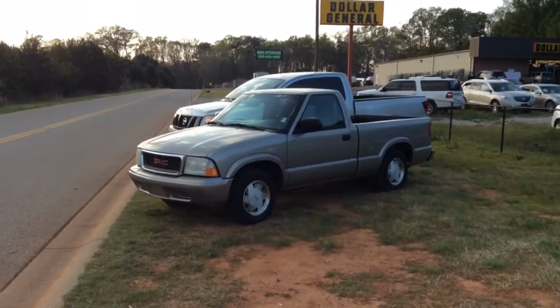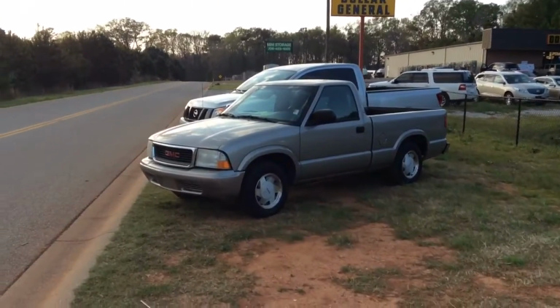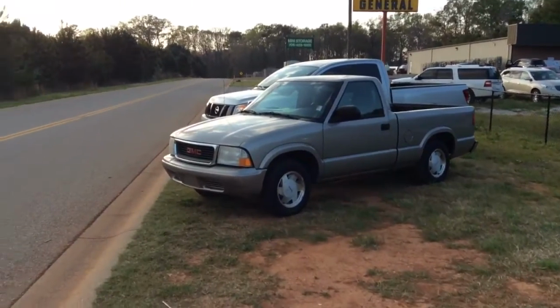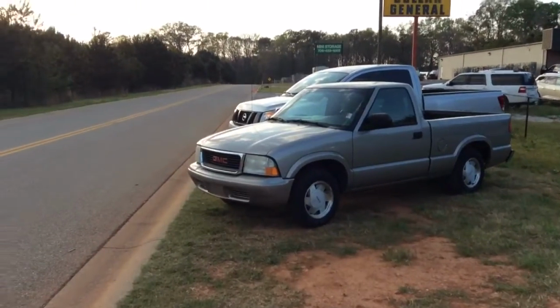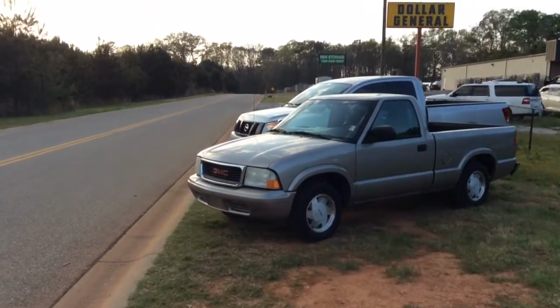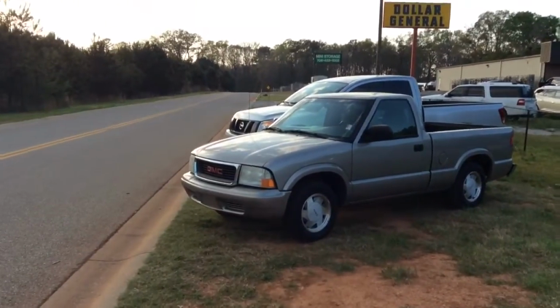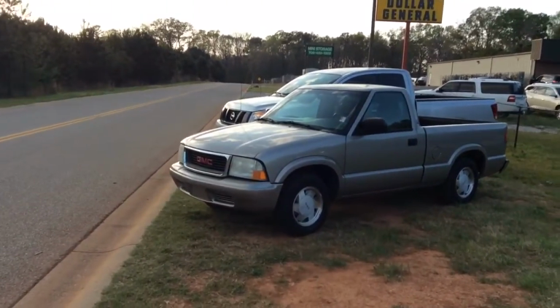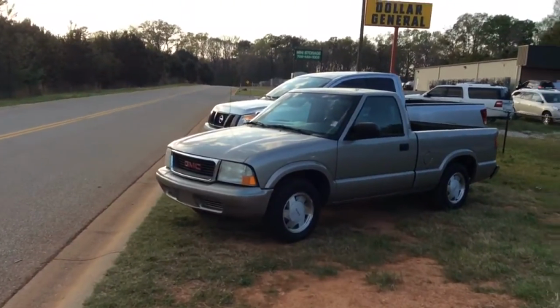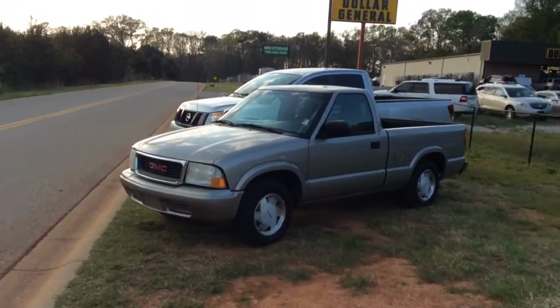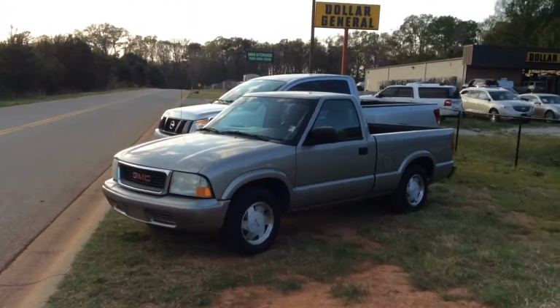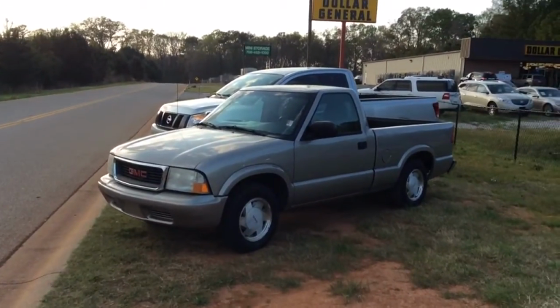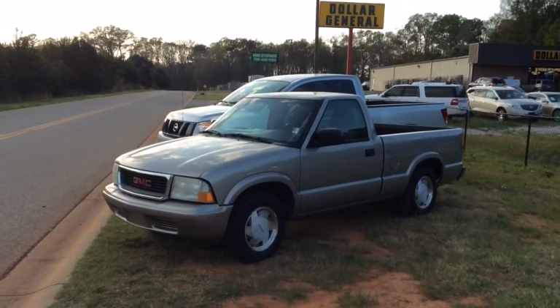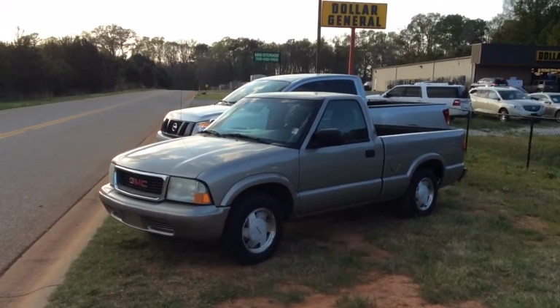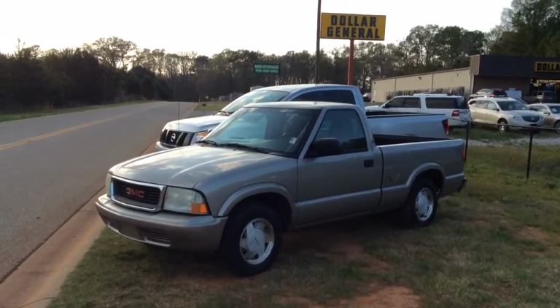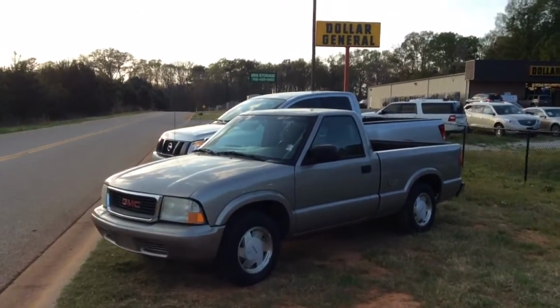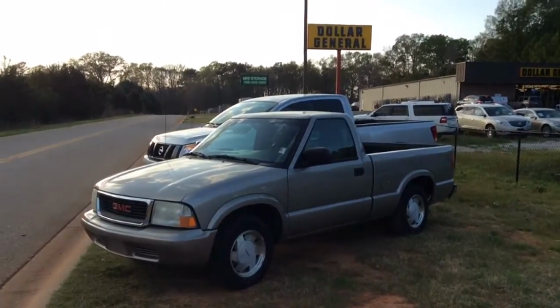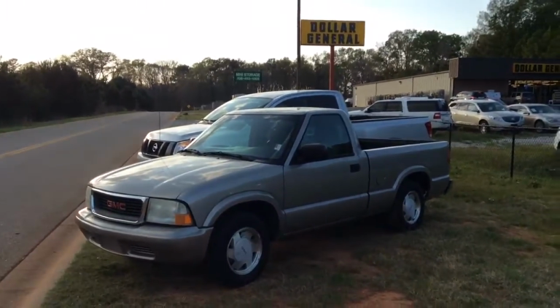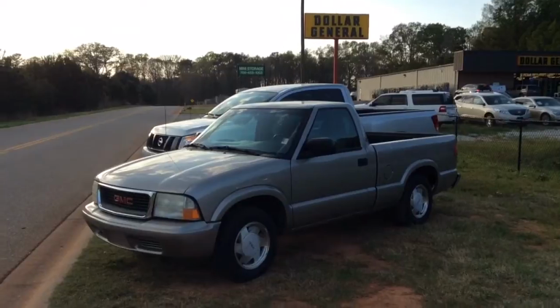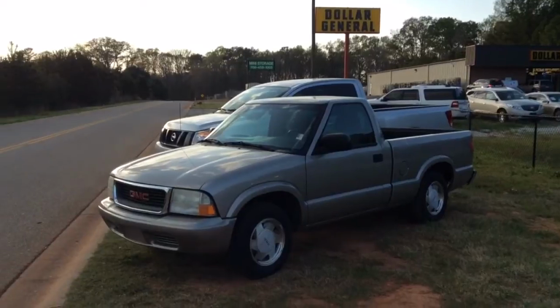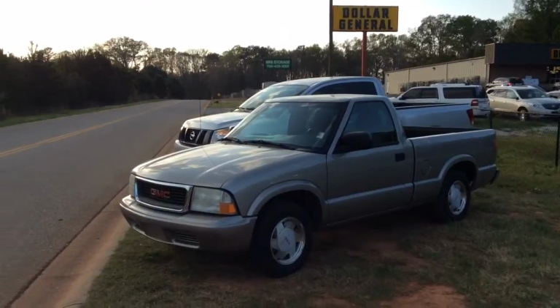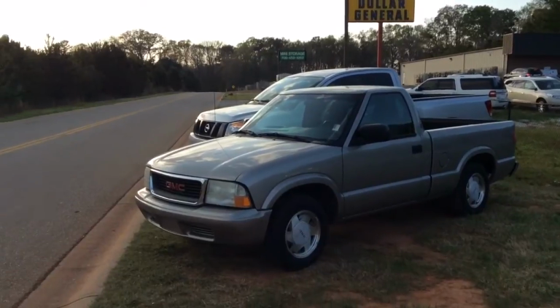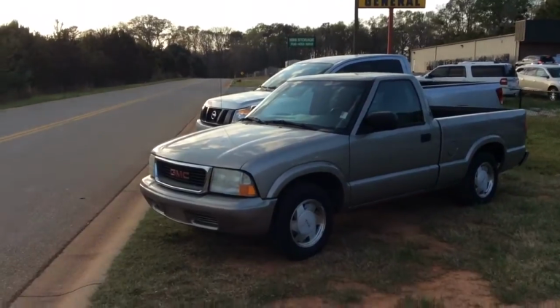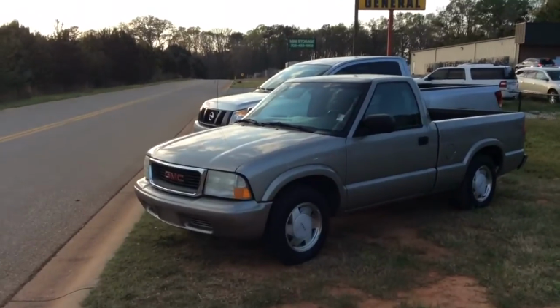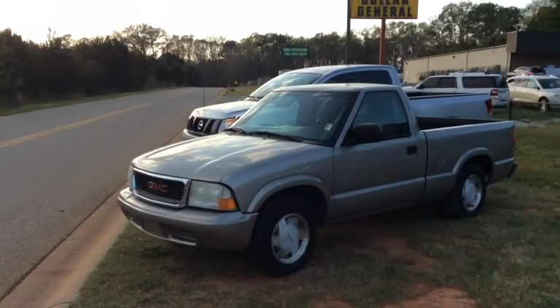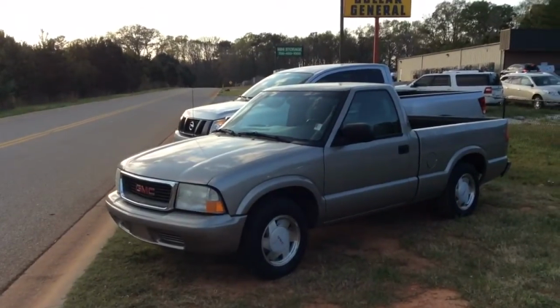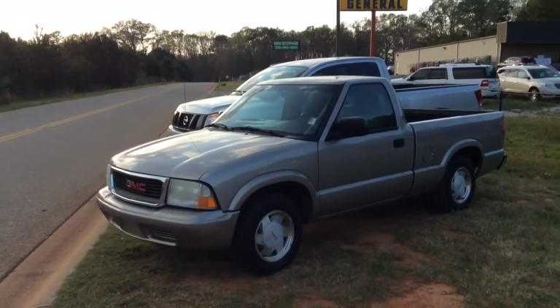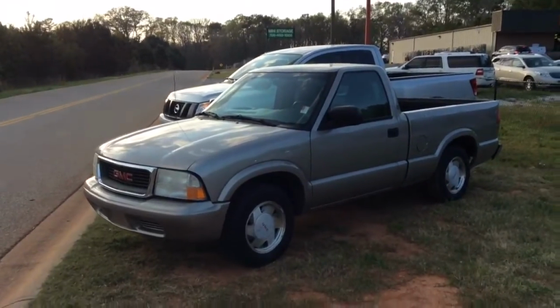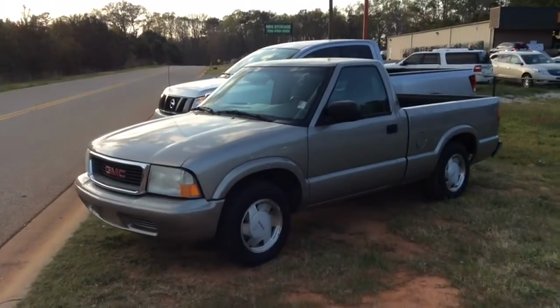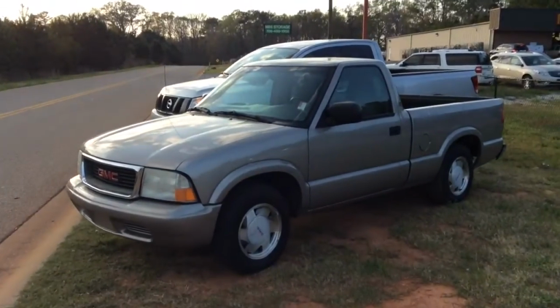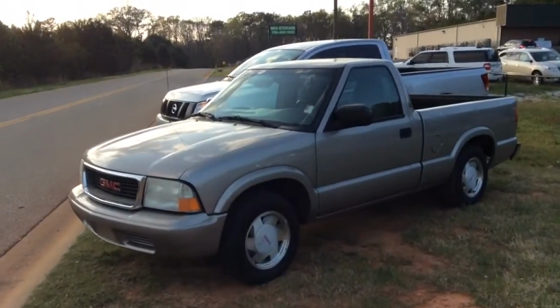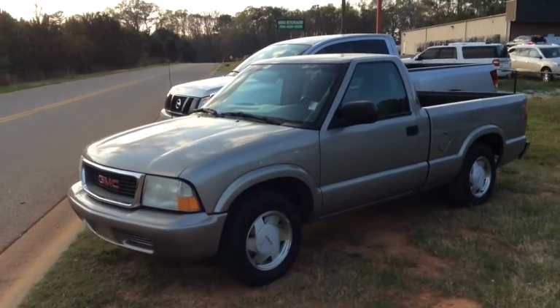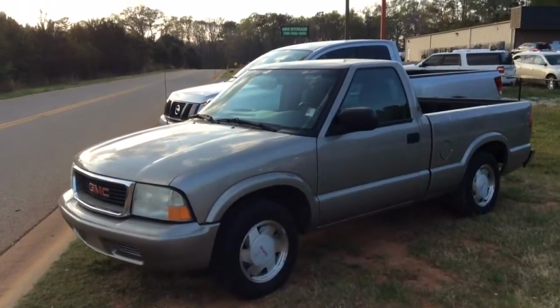Hi, Irving. This is Eric here at Generous Chevrolet. I want to give you a quick look at this 2003 Sonoma that we have here in our inventory.